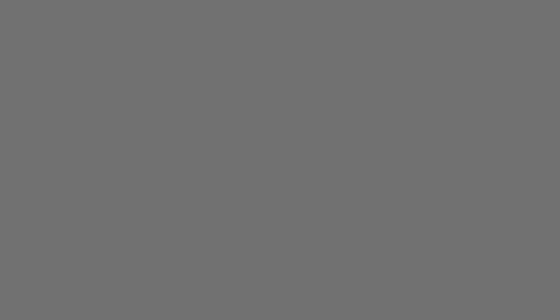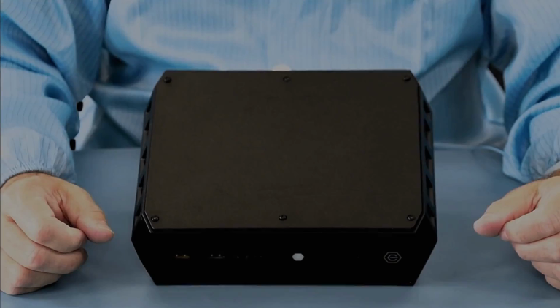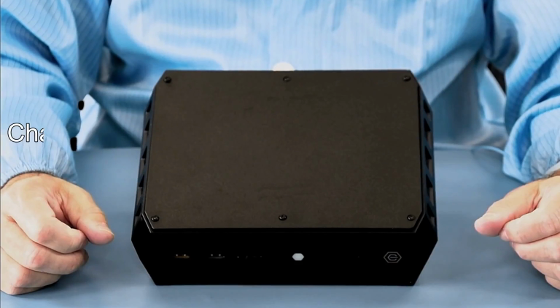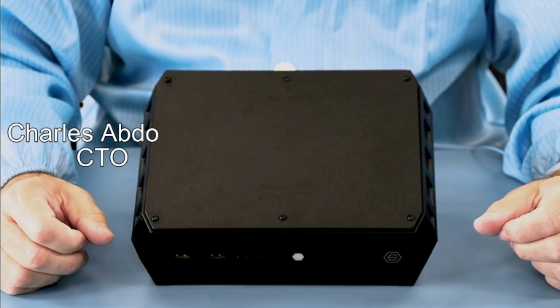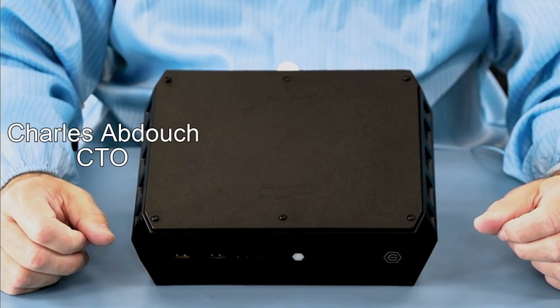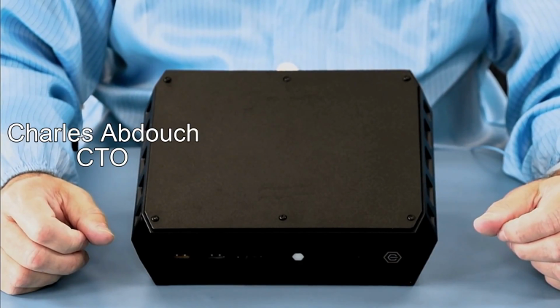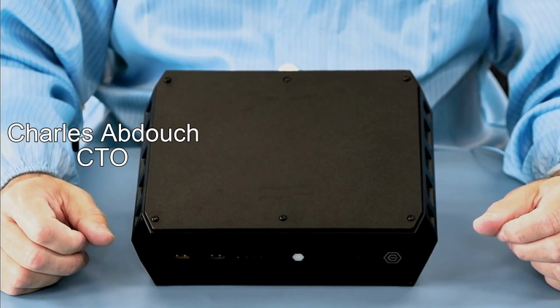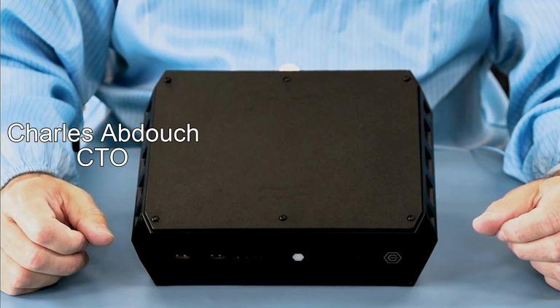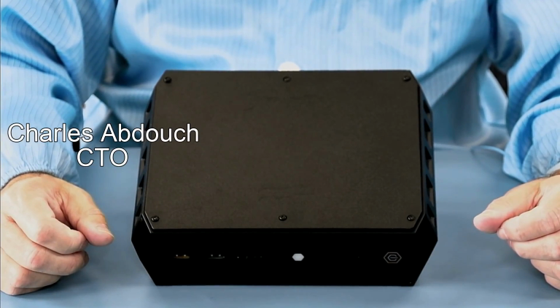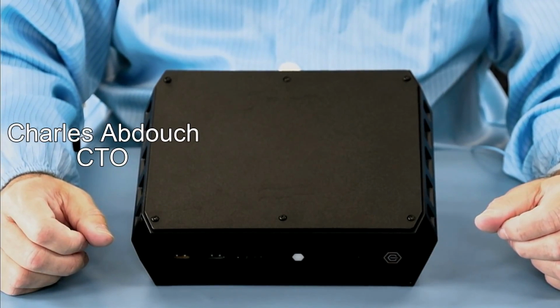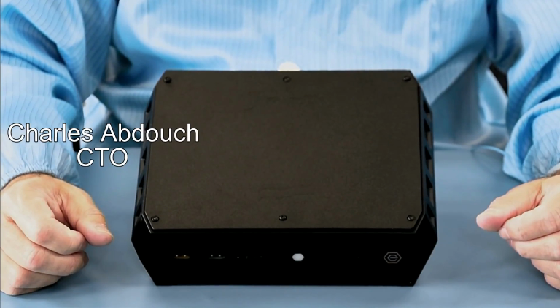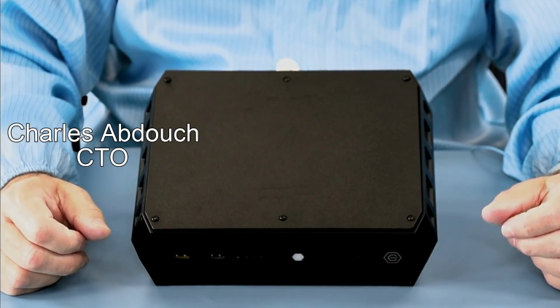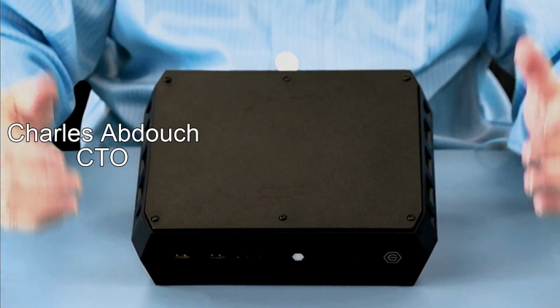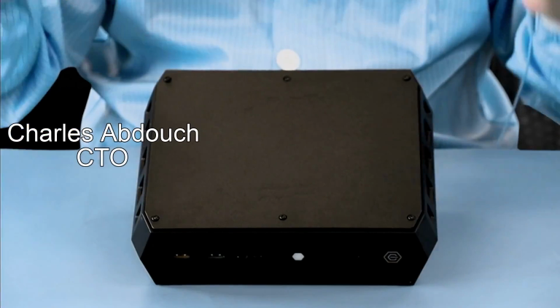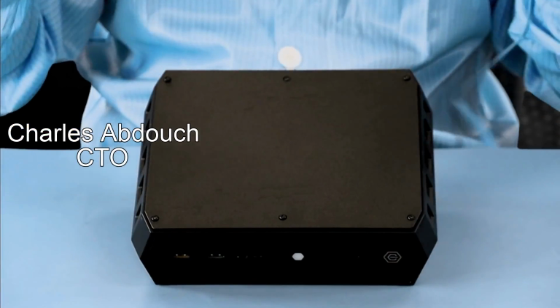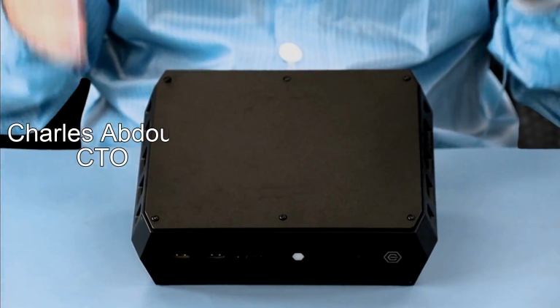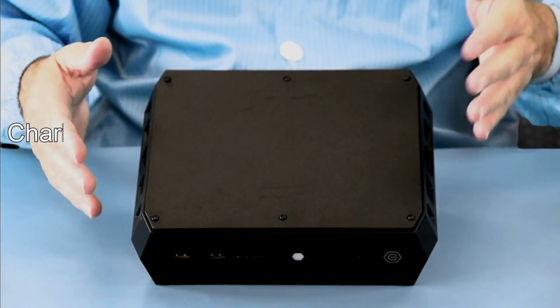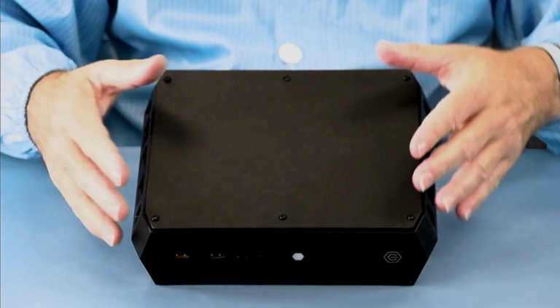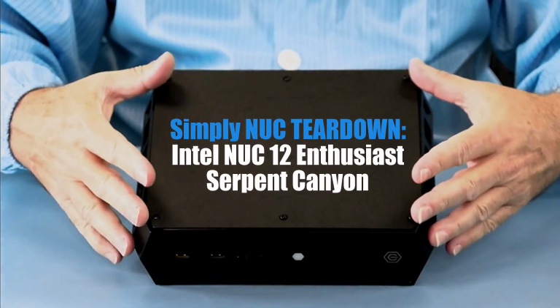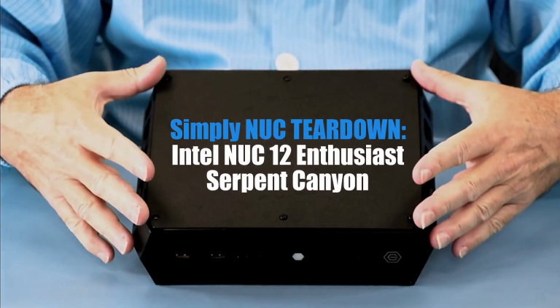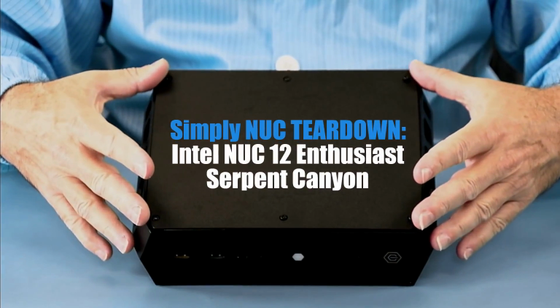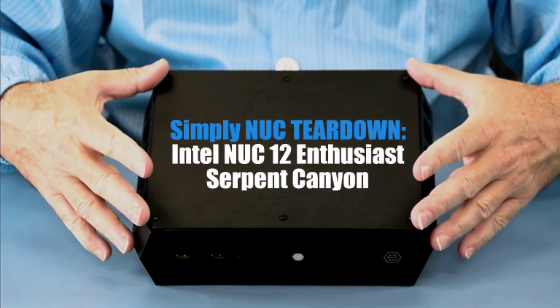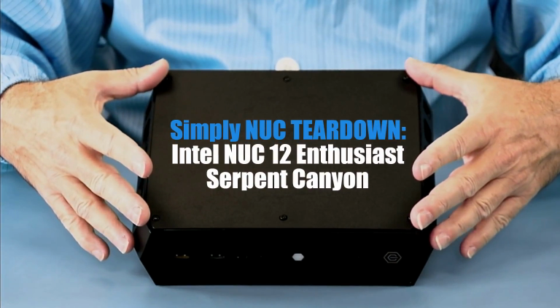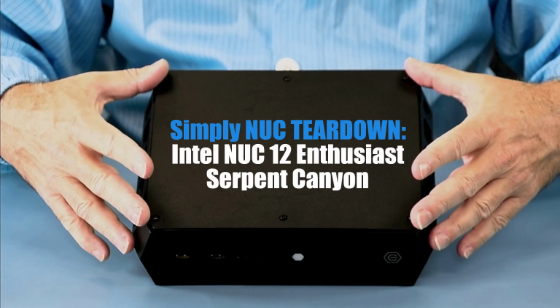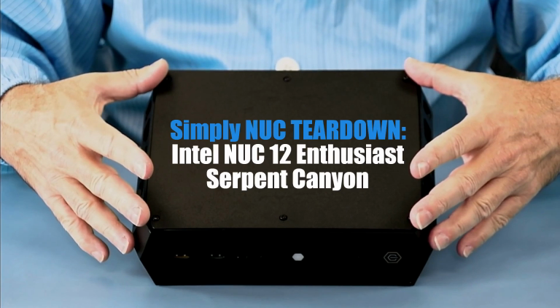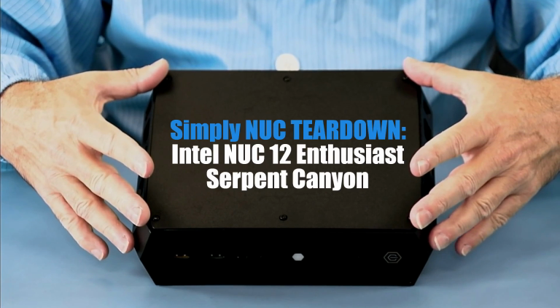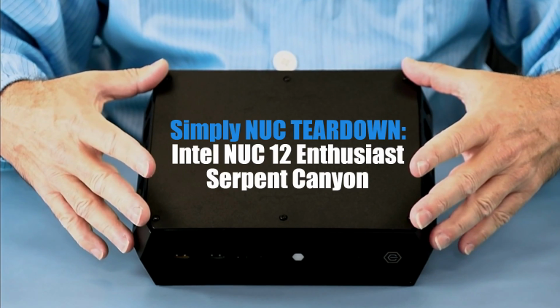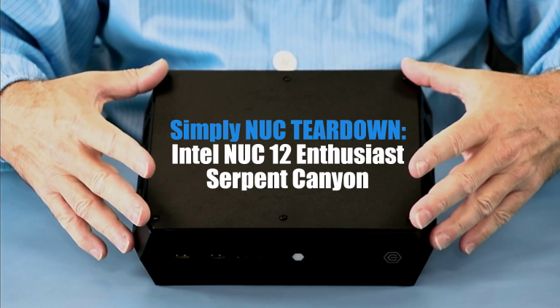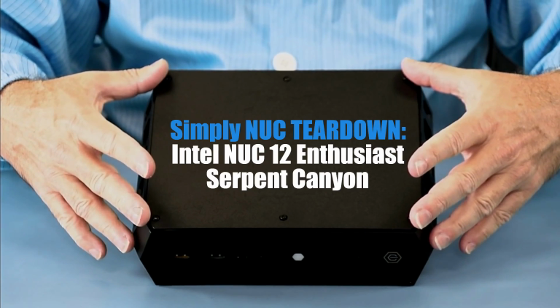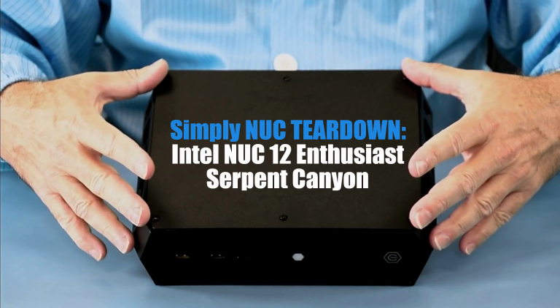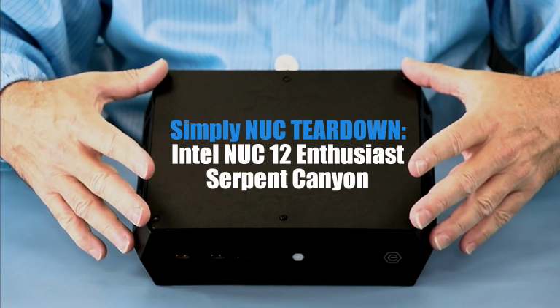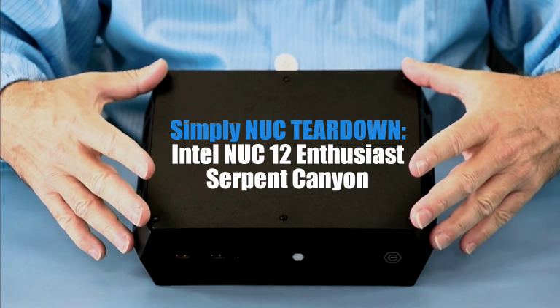Howdy! This is Chuck with Simply Nook, and today is the Simply Nook teardown of the new Serpent Canyon.